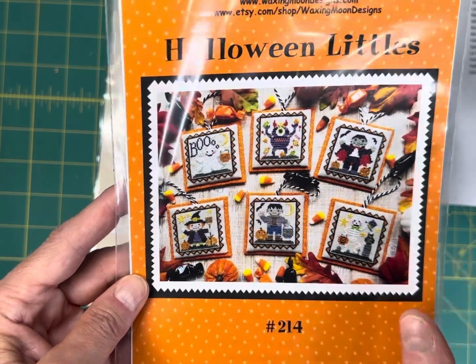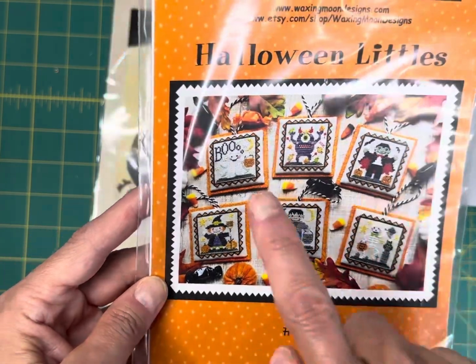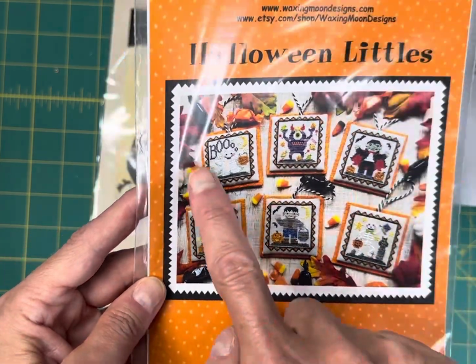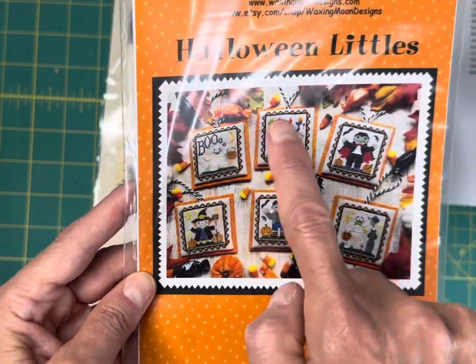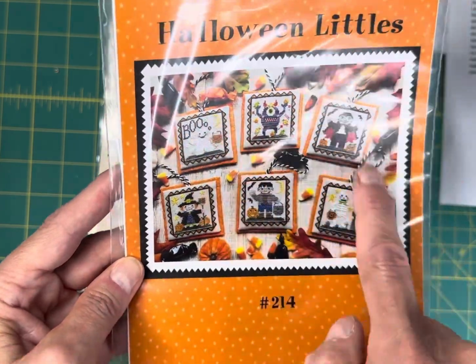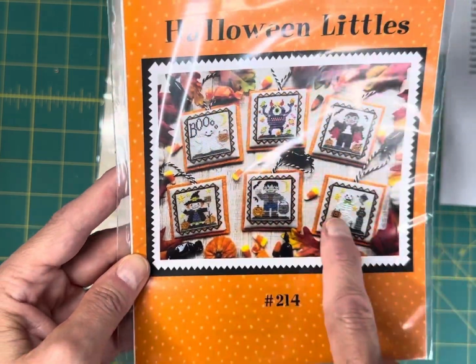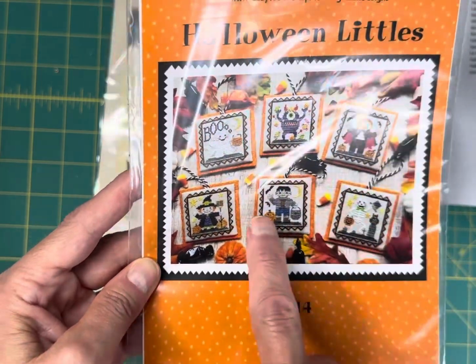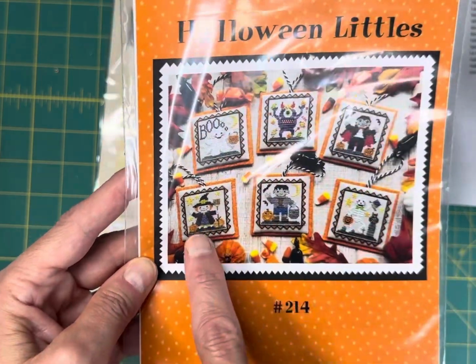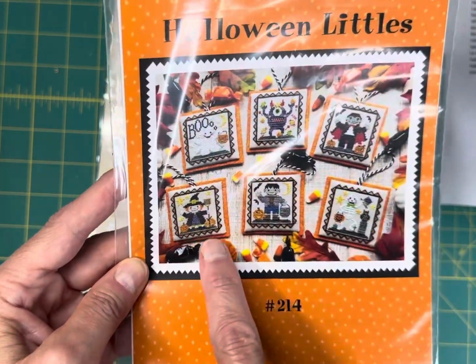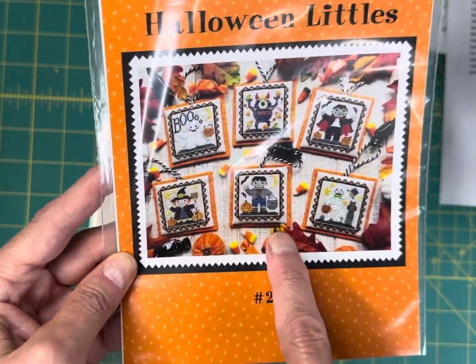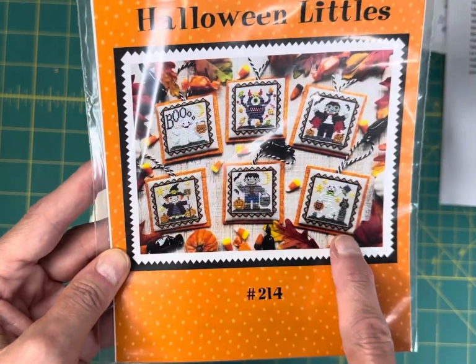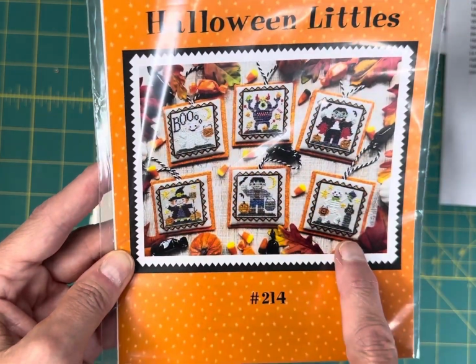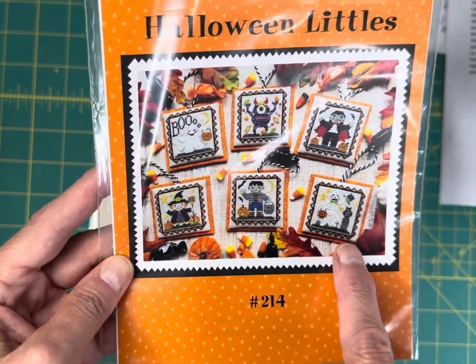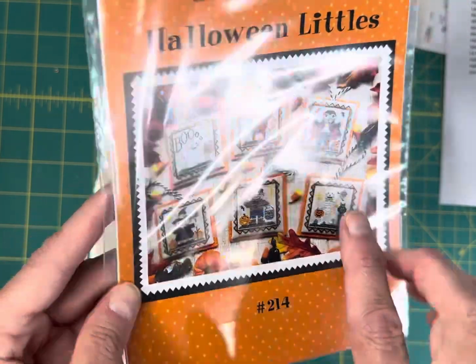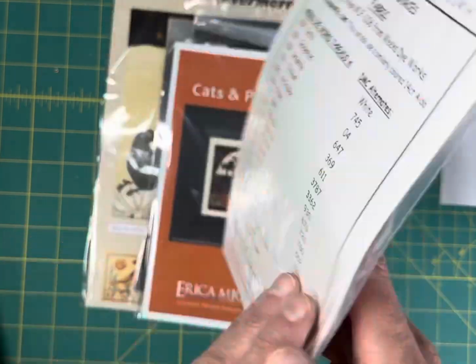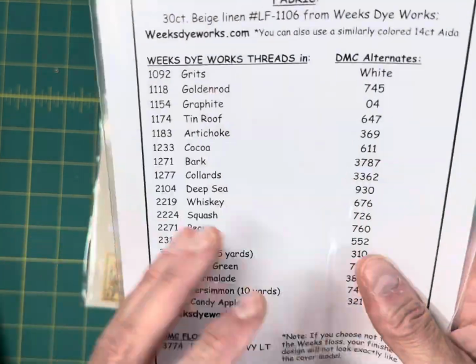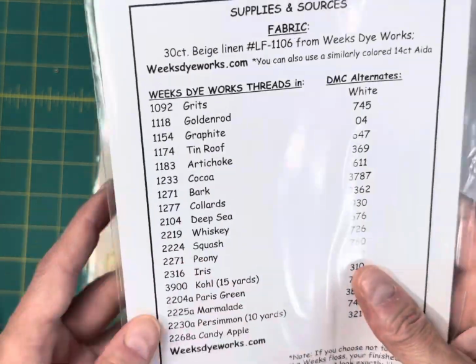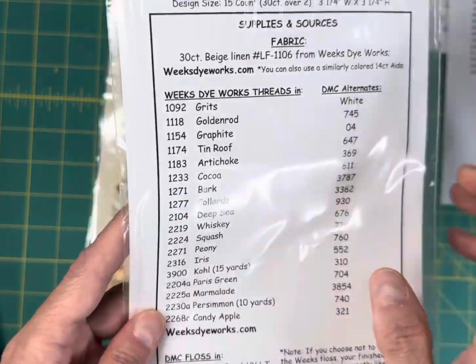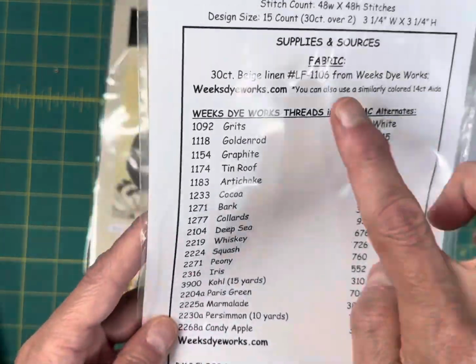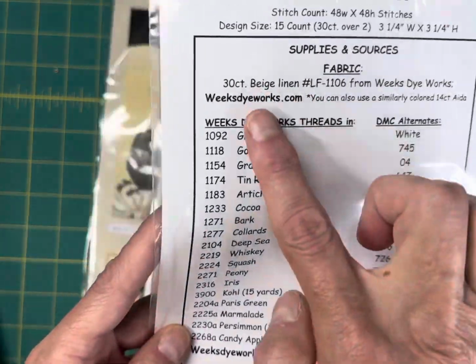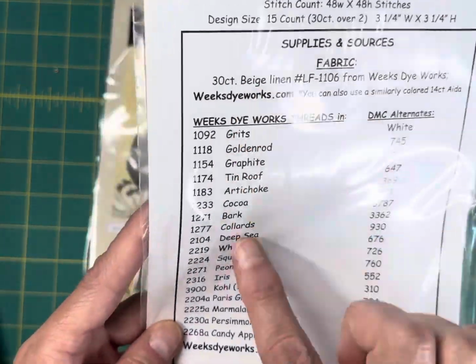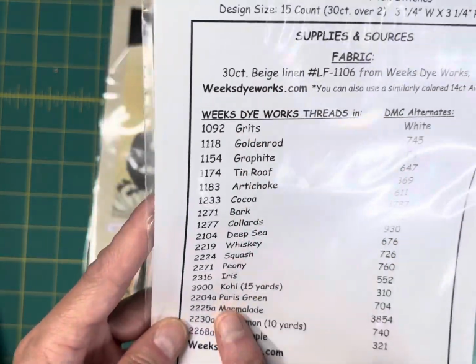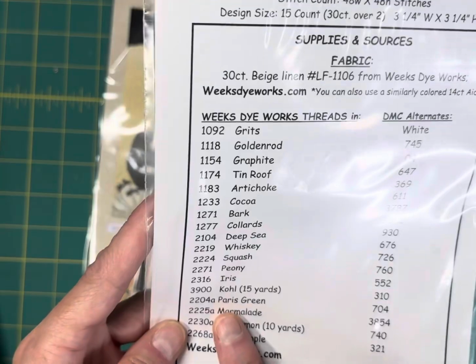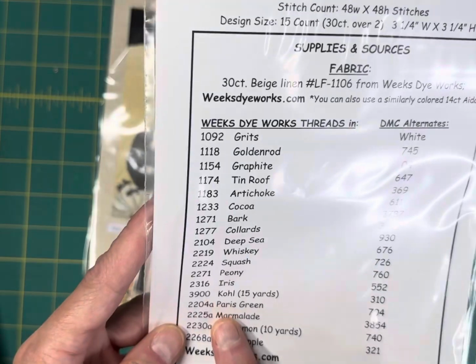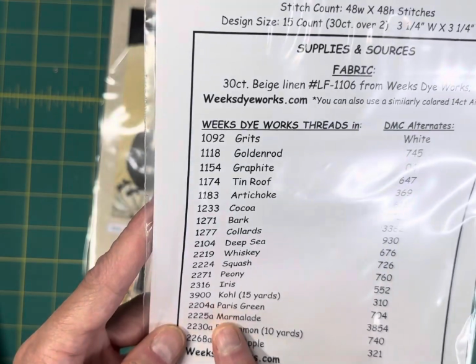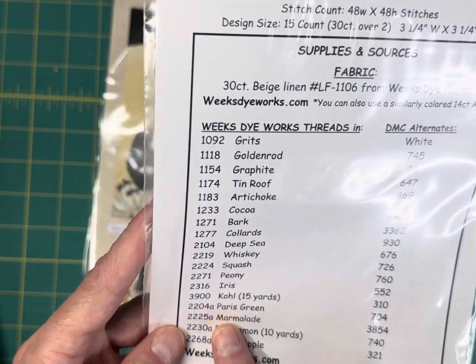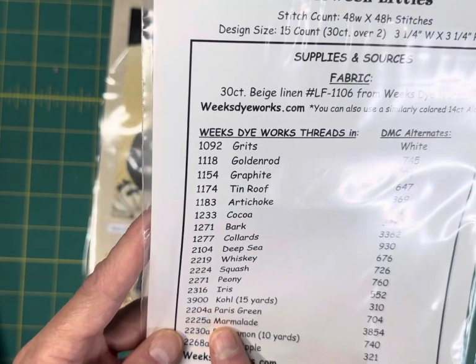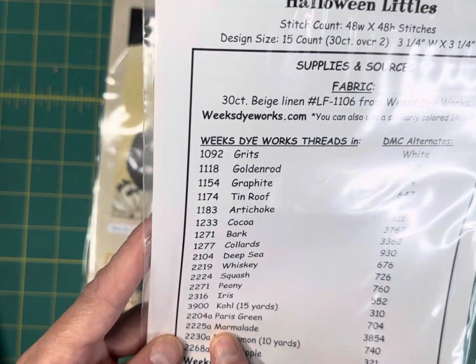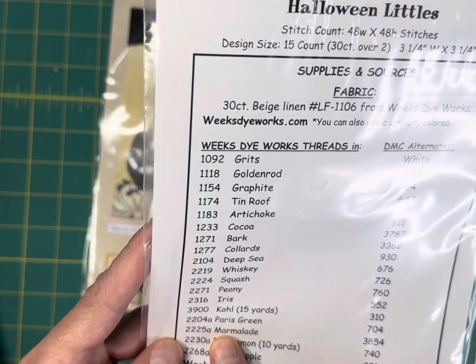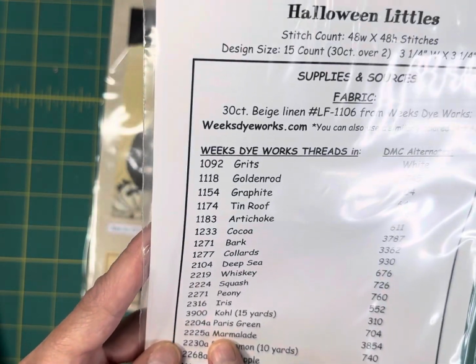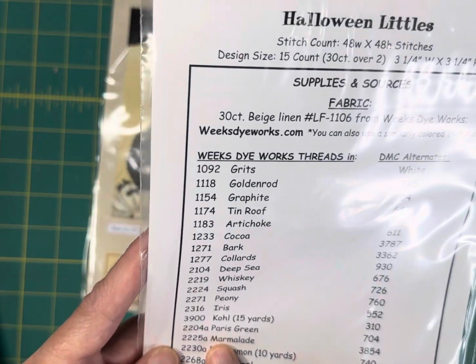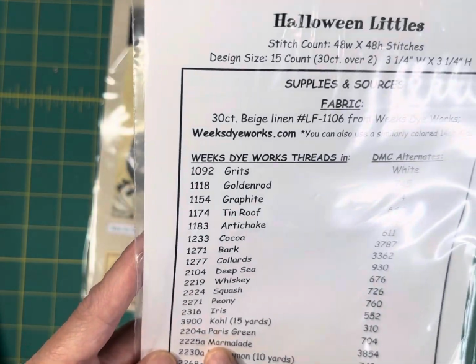Halloween Littles by Waxing Moon Designs is $8.95 — you get all six of these designs. It's stitched in Weeks Dye Works and each design is 48 by 48.